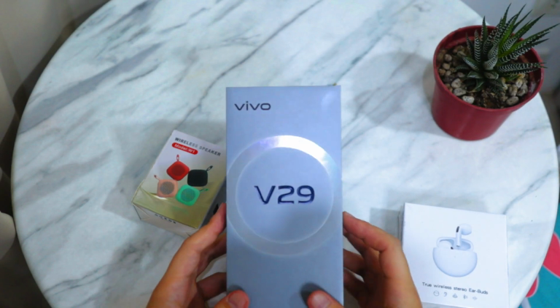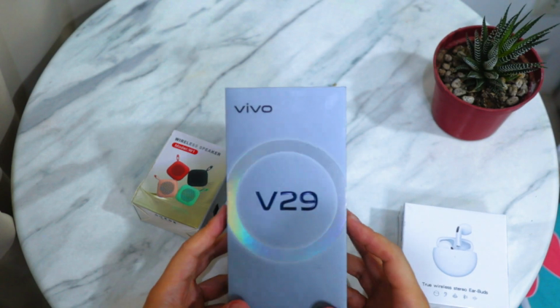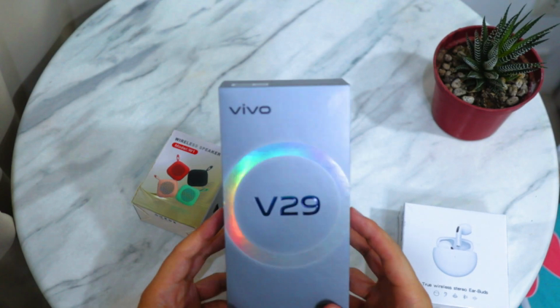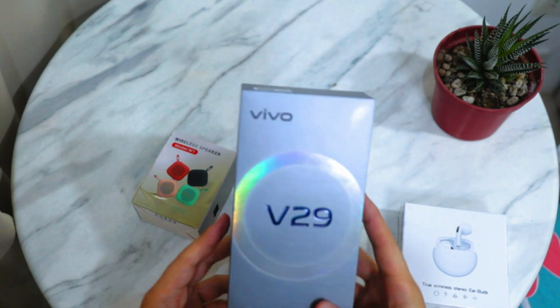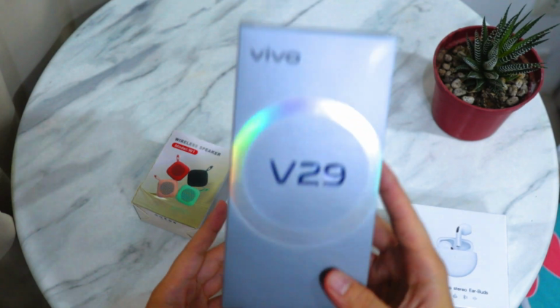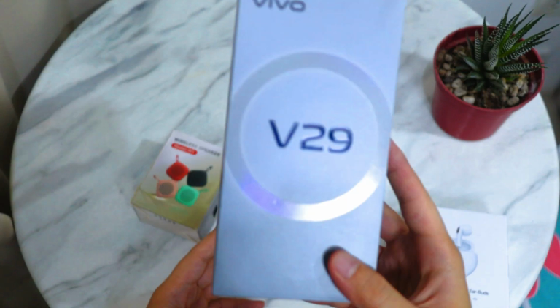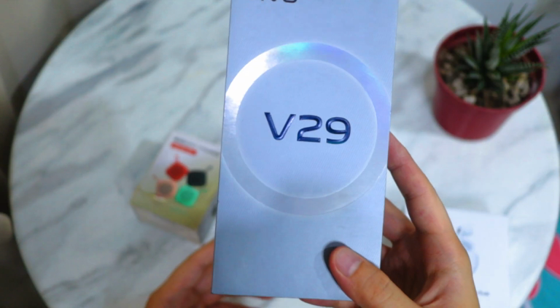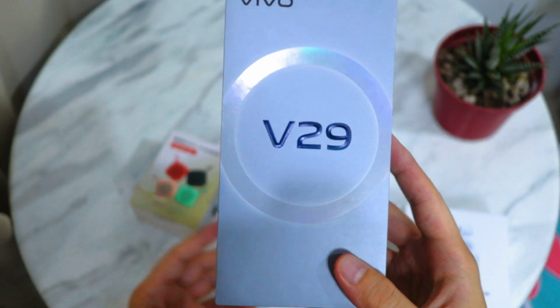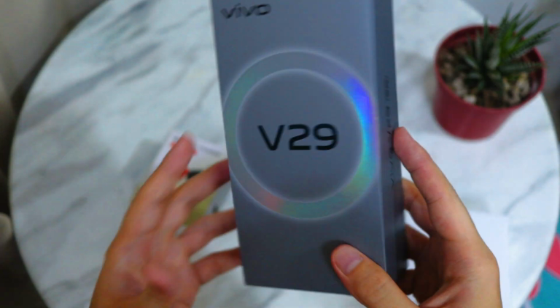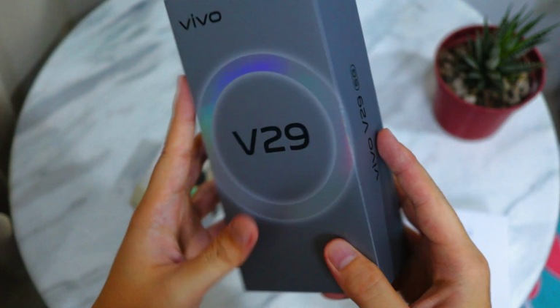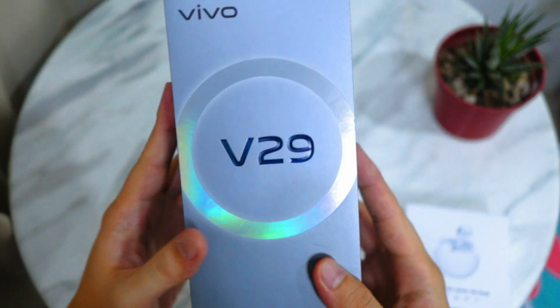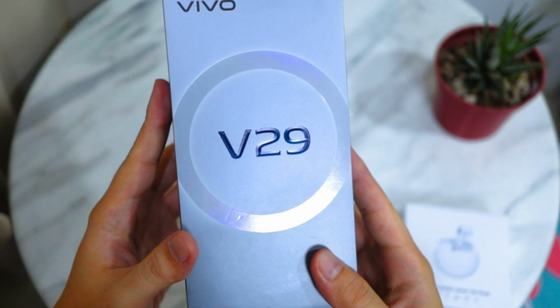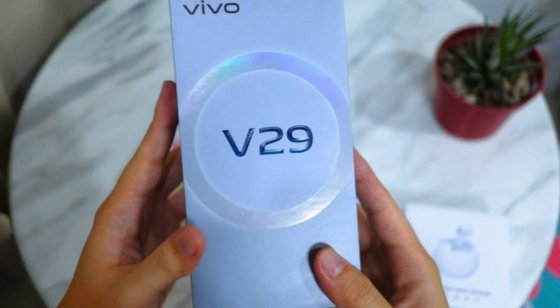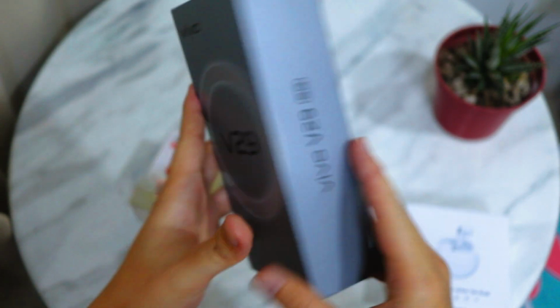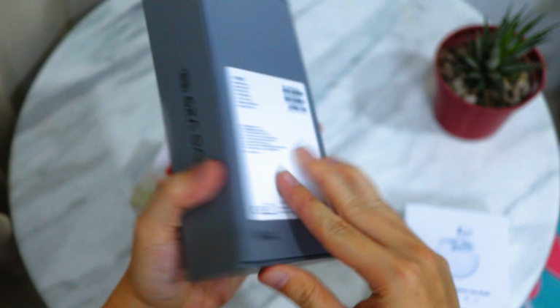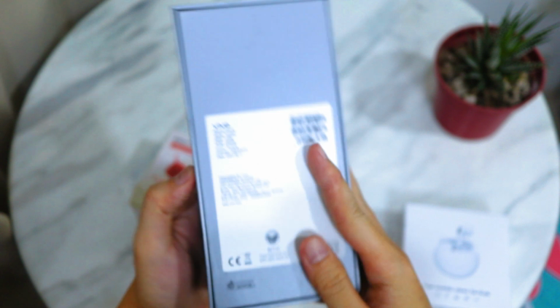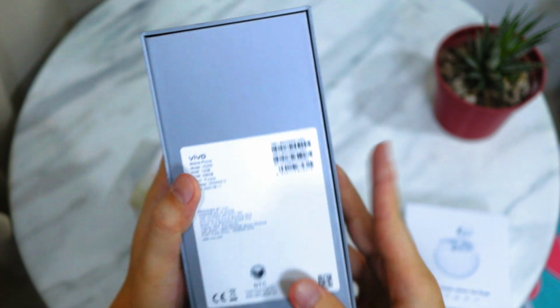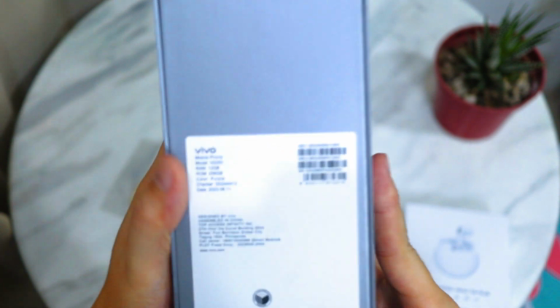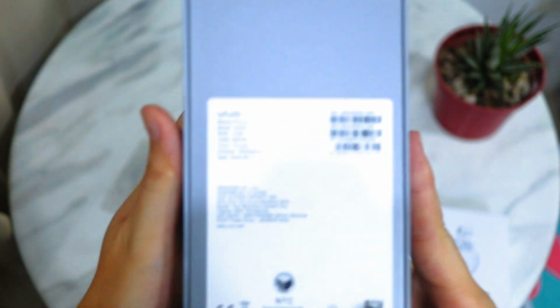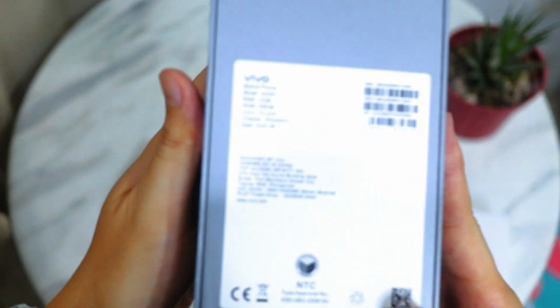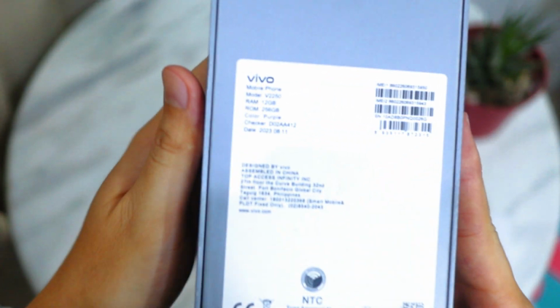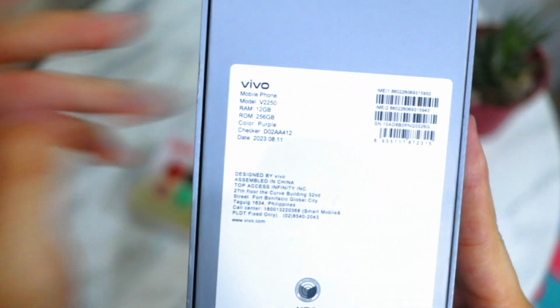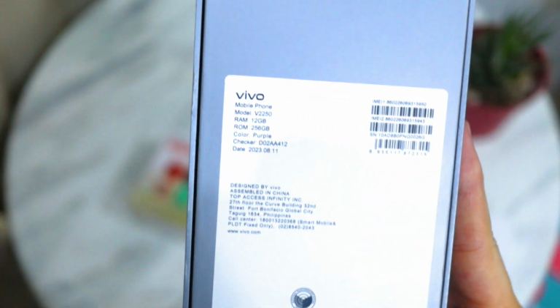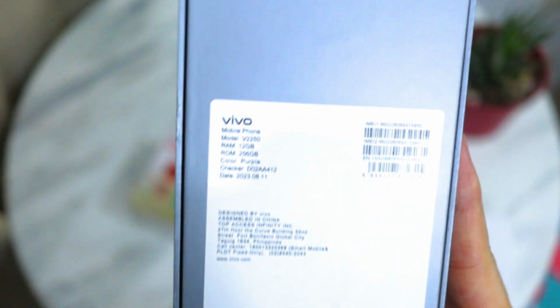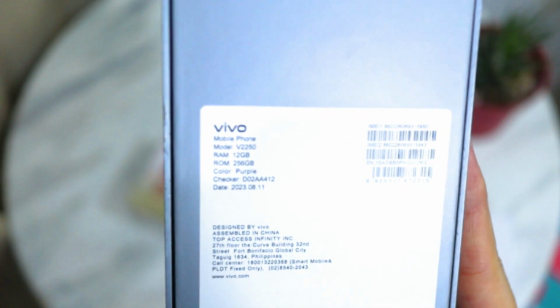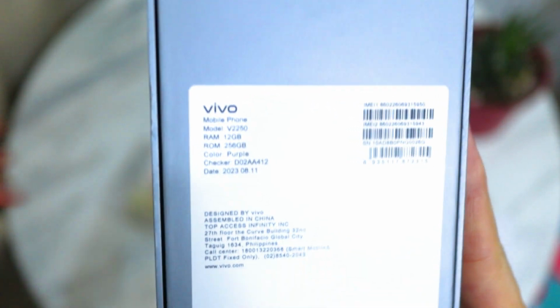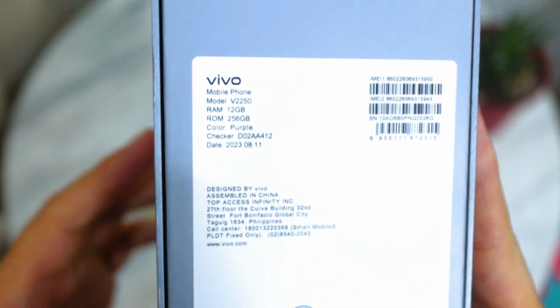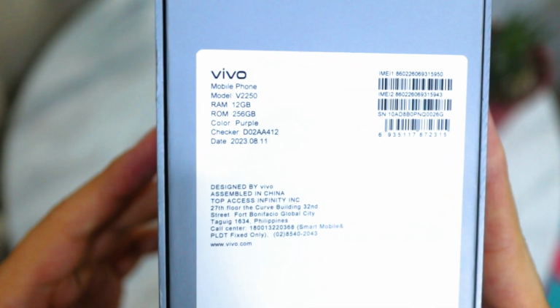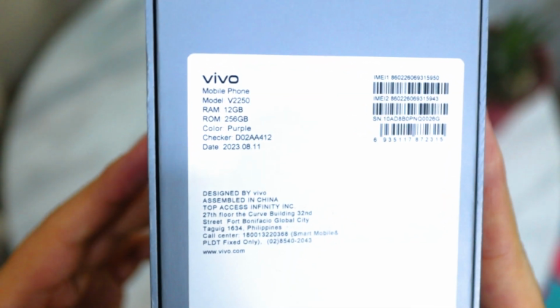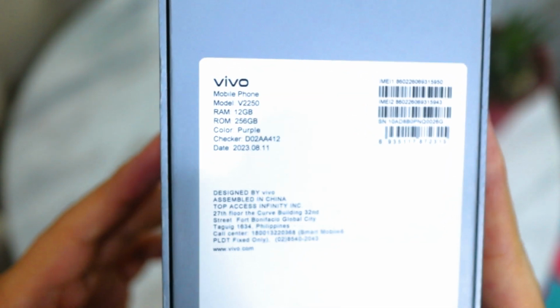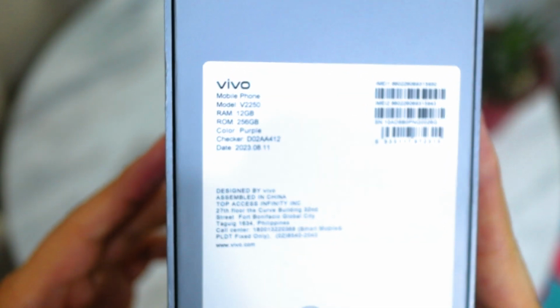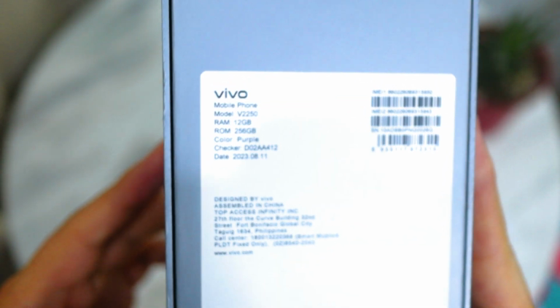Hello guys, welcome to another vlog. We're going to be doing an unboxing of the new Vivo V29 5G. Quick specs there.